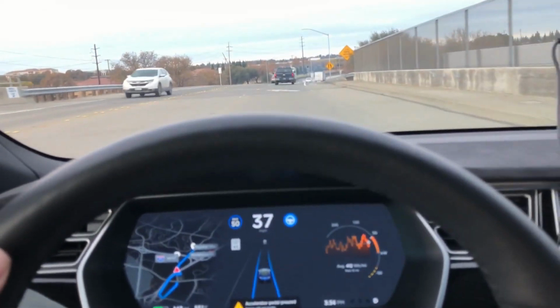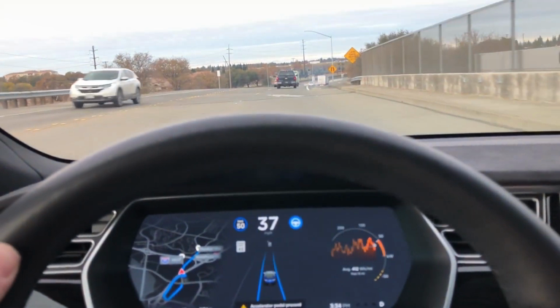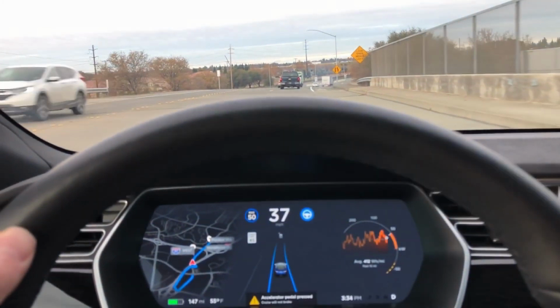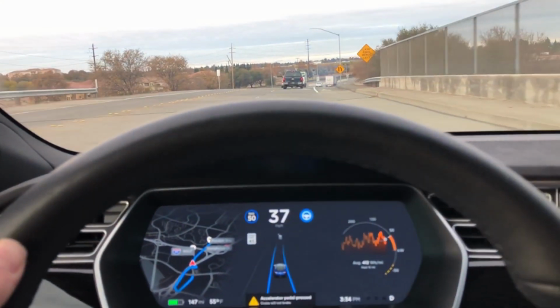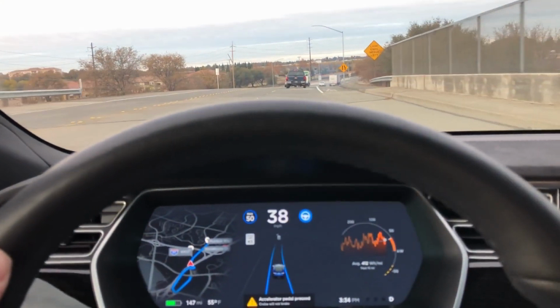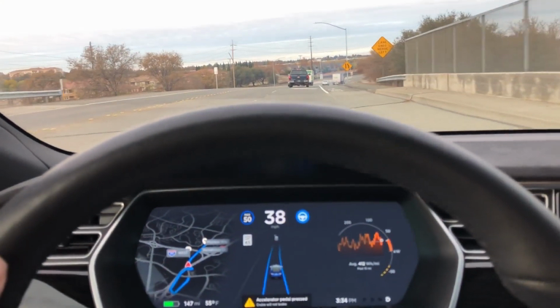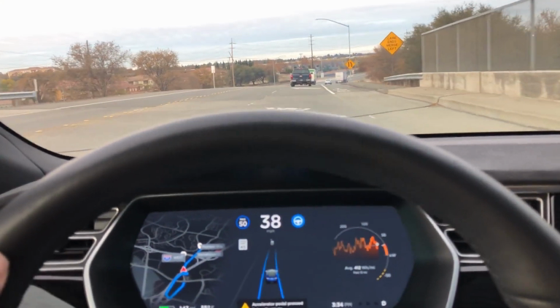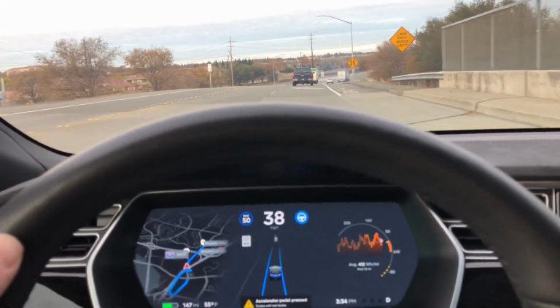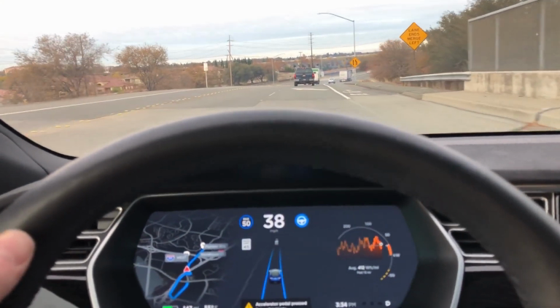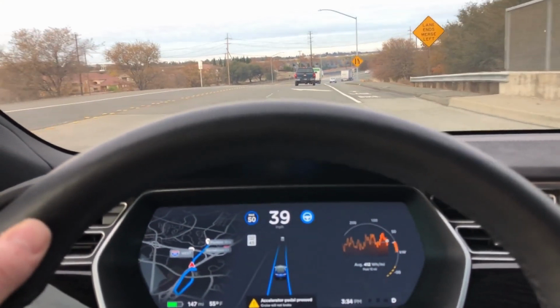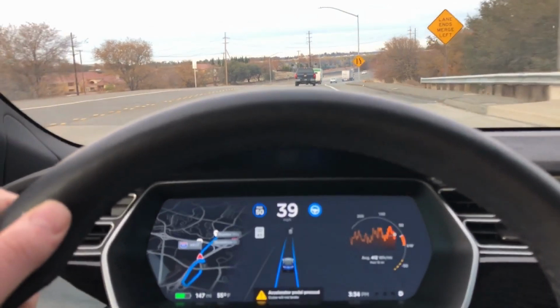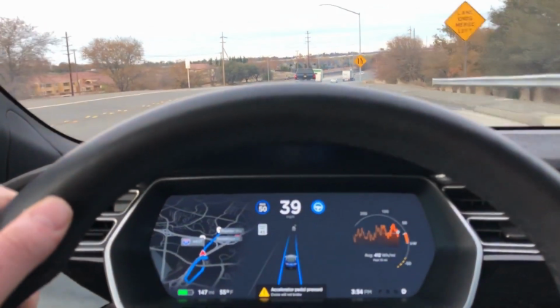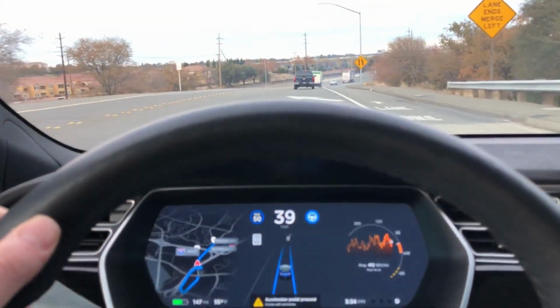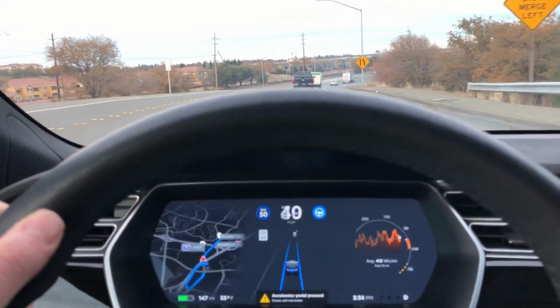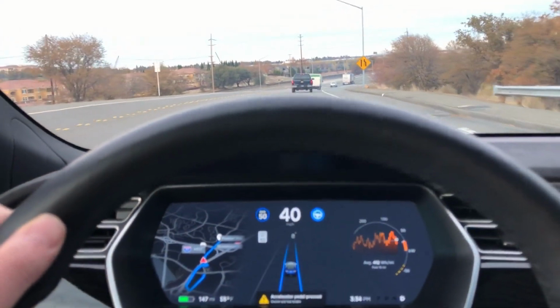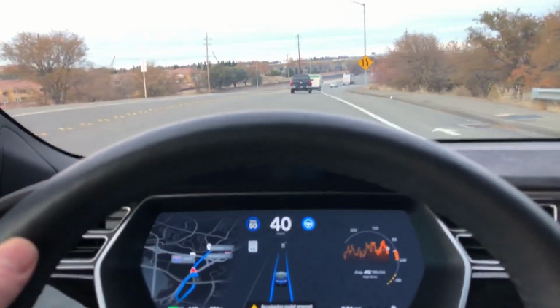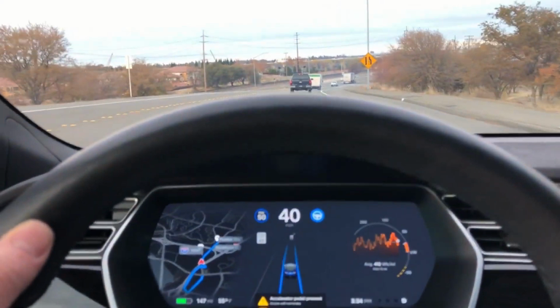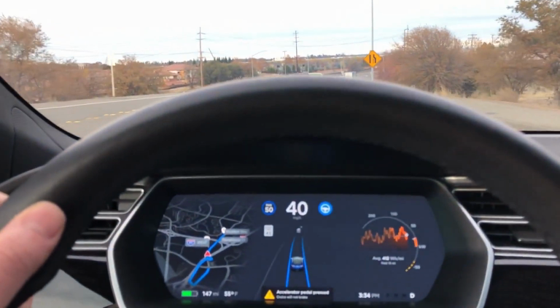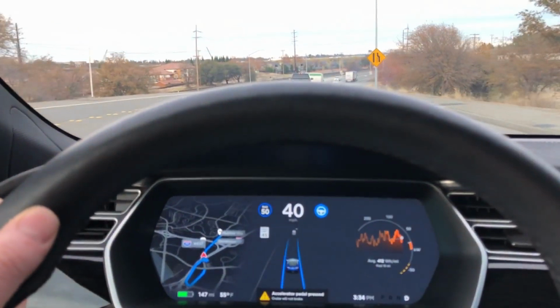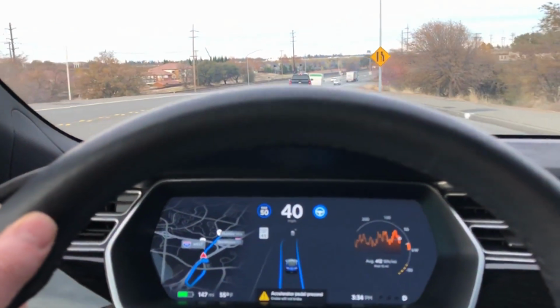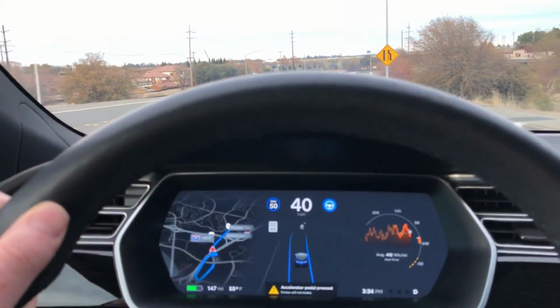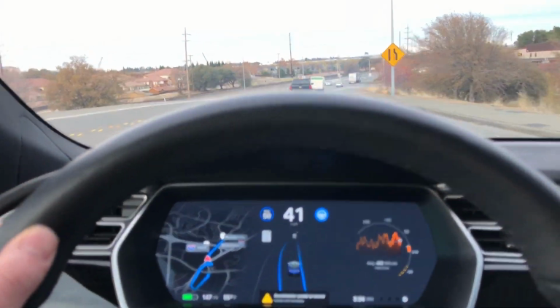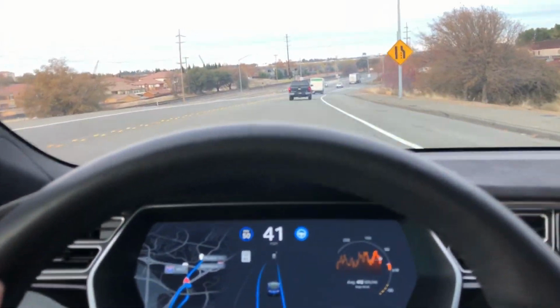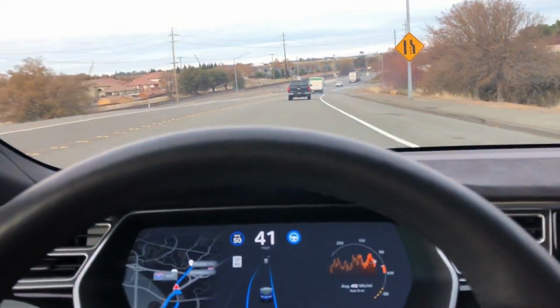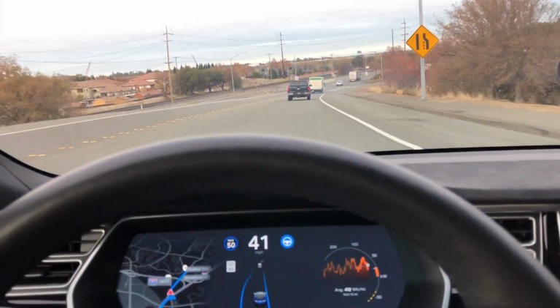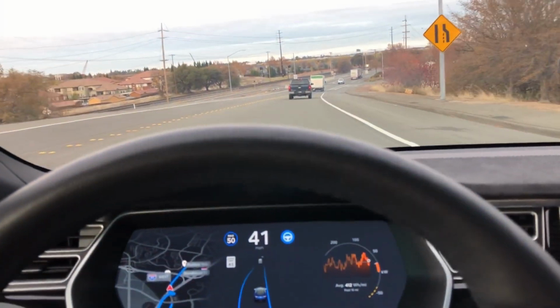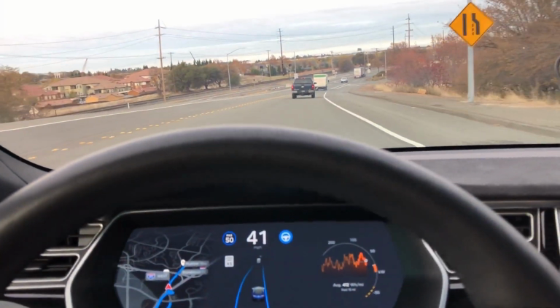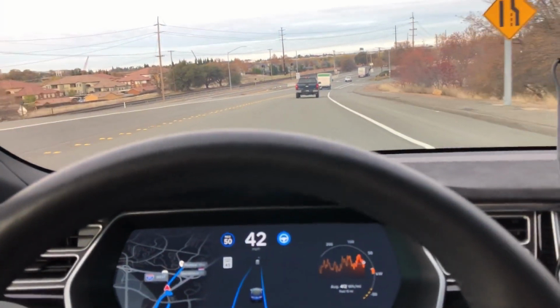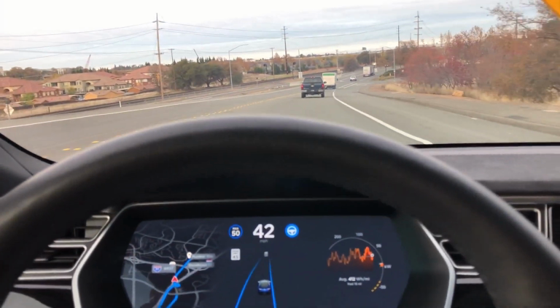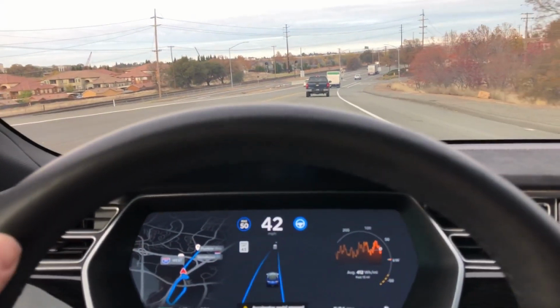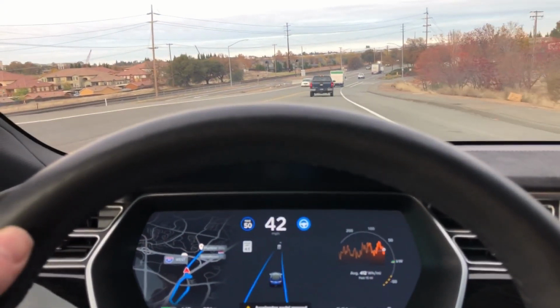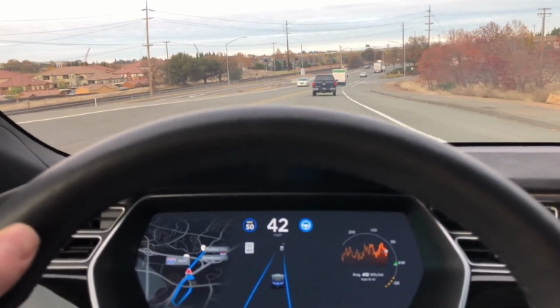It's really great to see these improvements to Autopilot. I can't wait to see where it's going to go in the next three to six months.